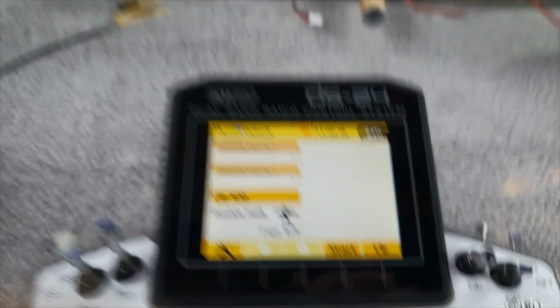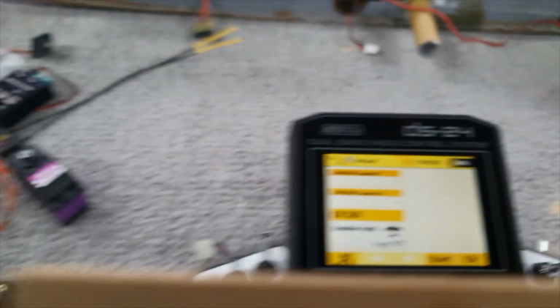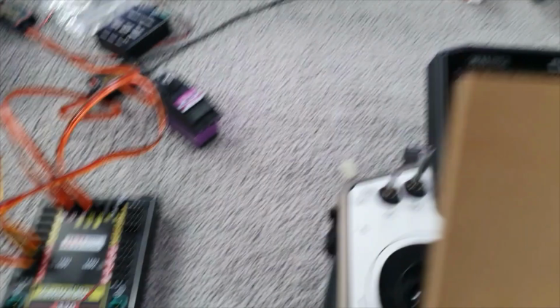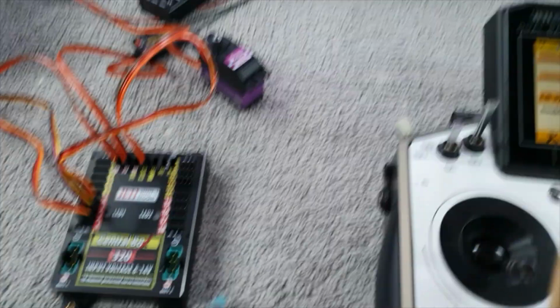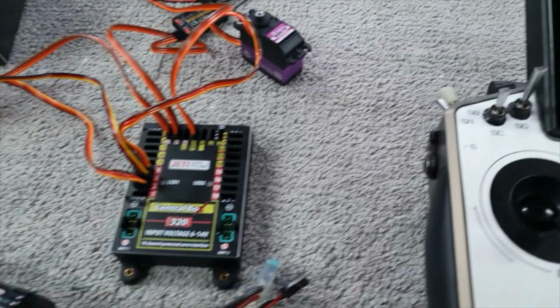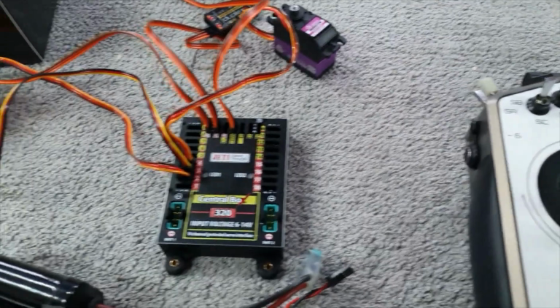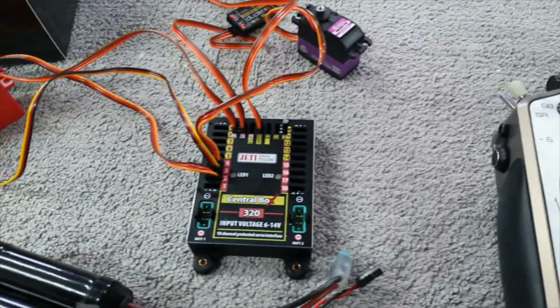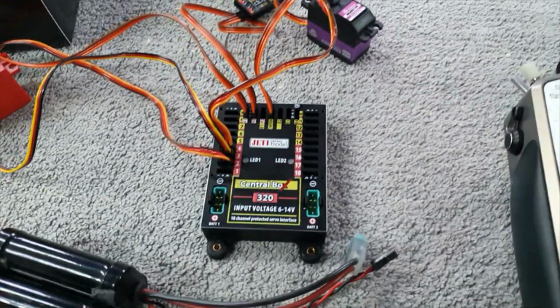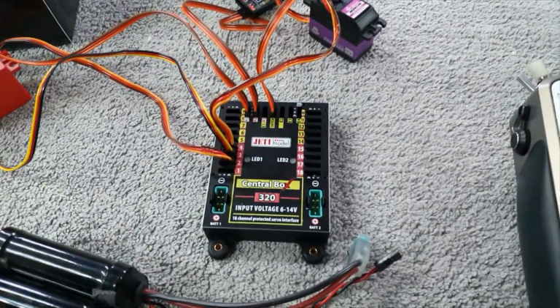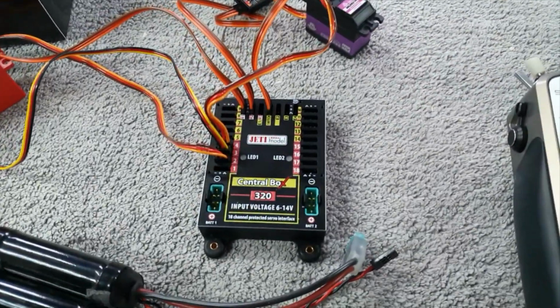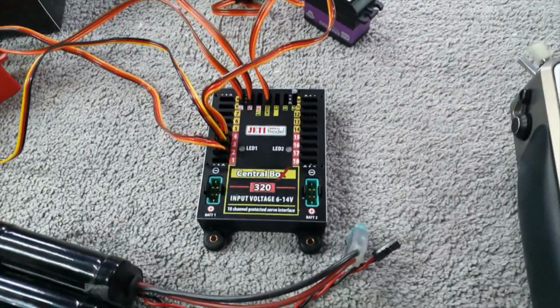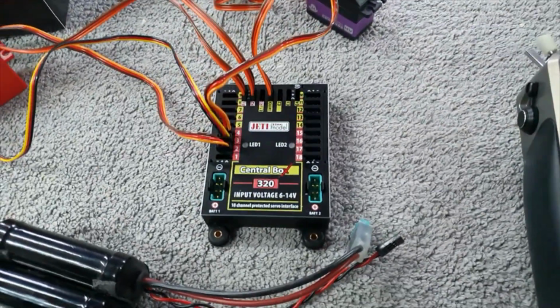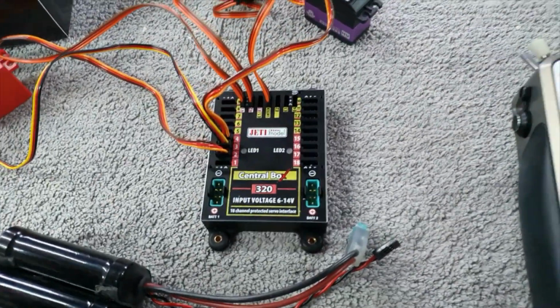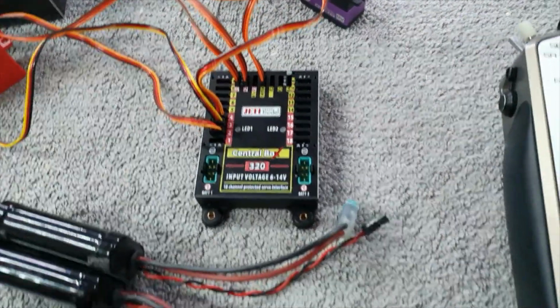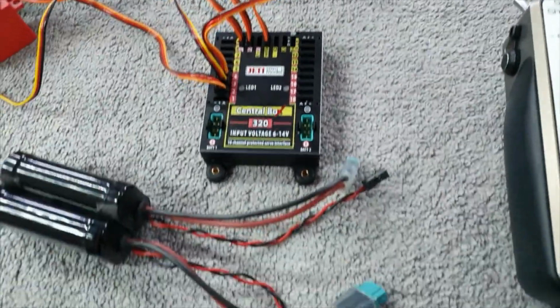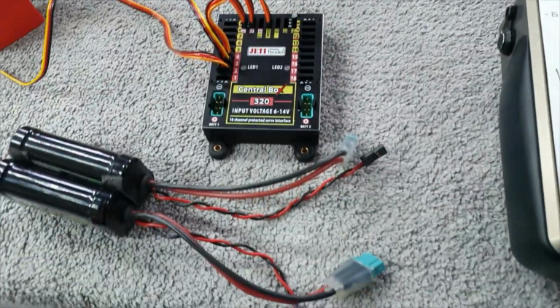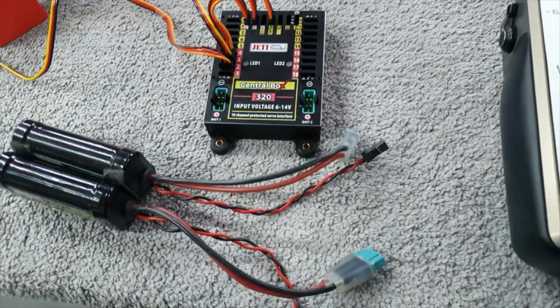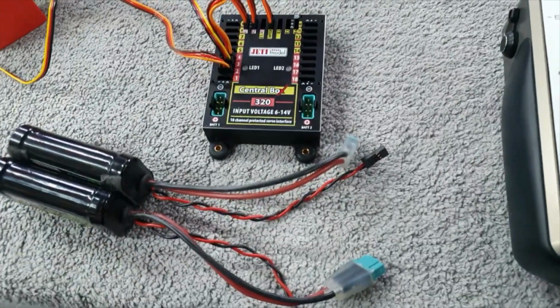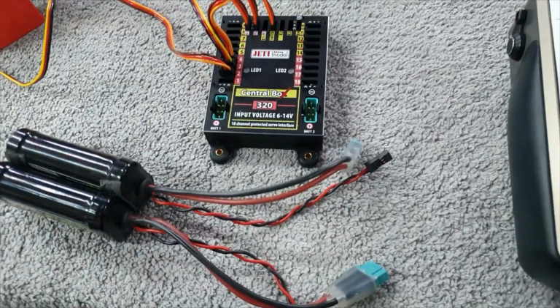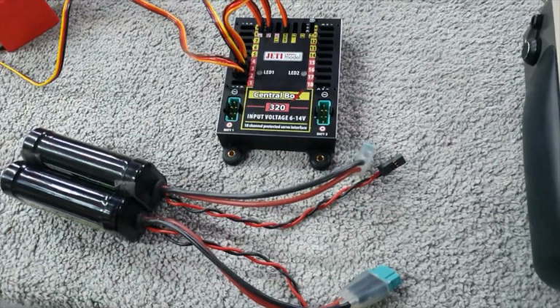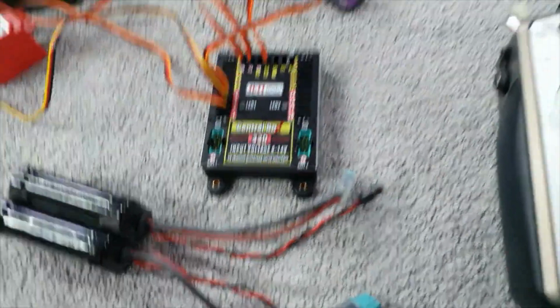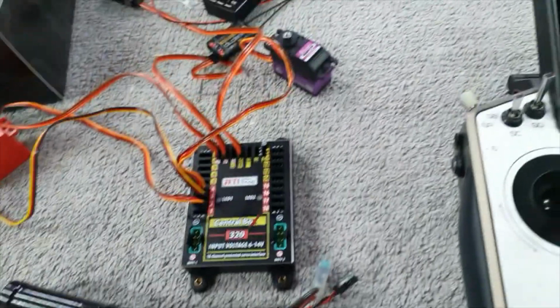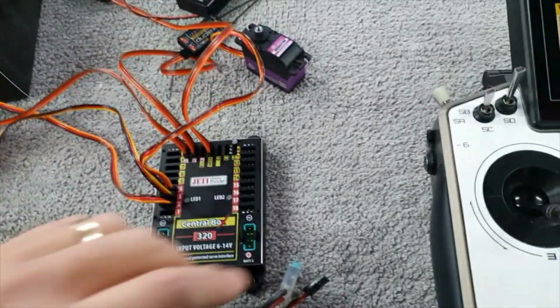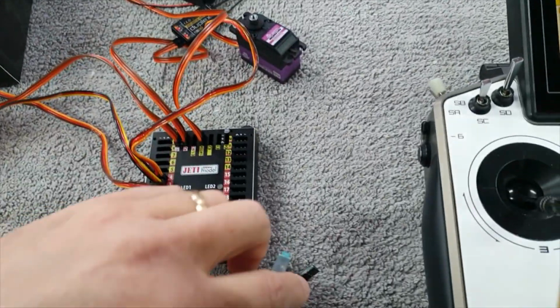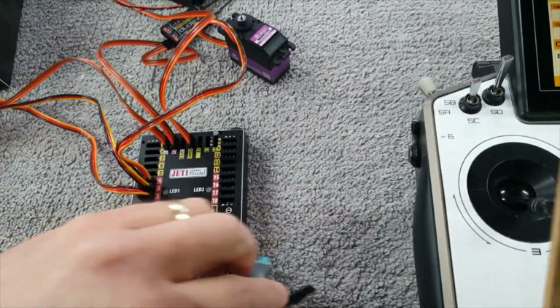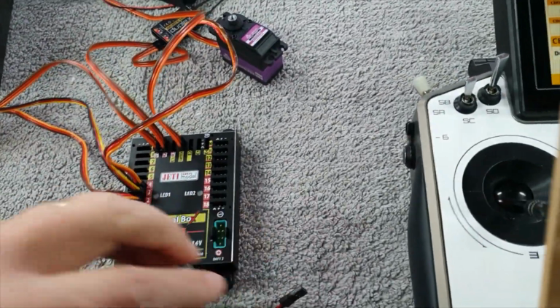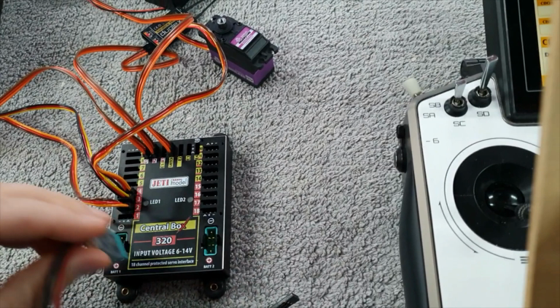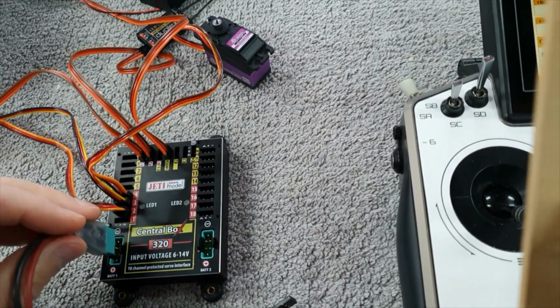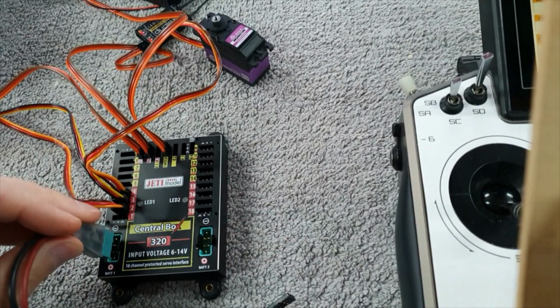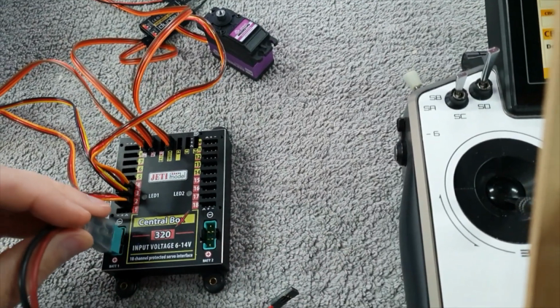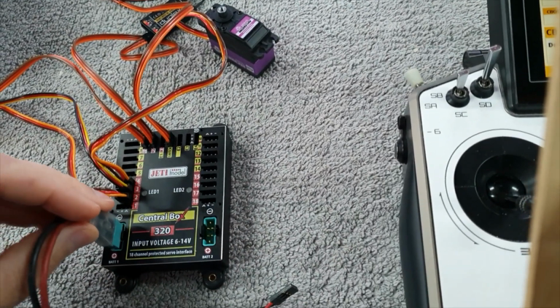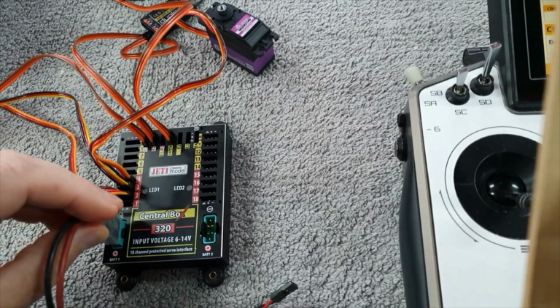So here we have the radio set up just to prove it — here's our Central Box 320, batteries not plugged in. I shall plug in the batteries now.